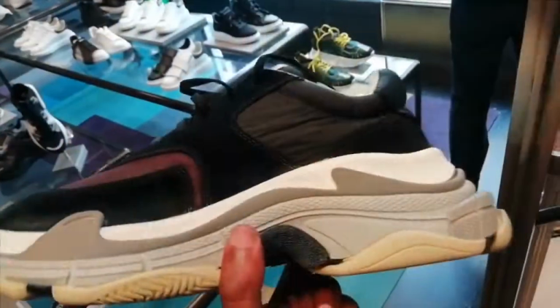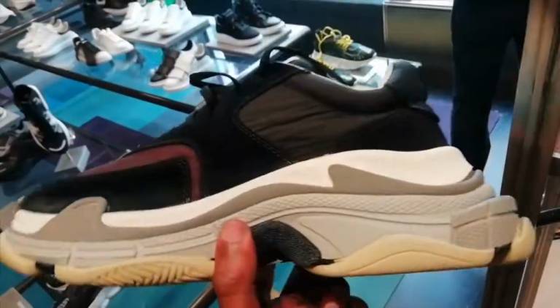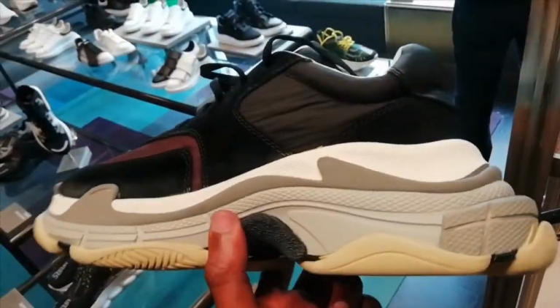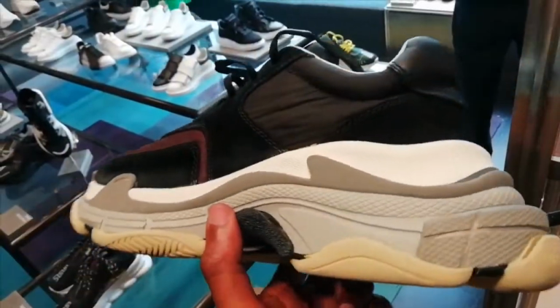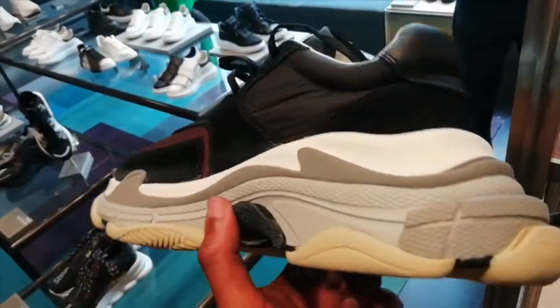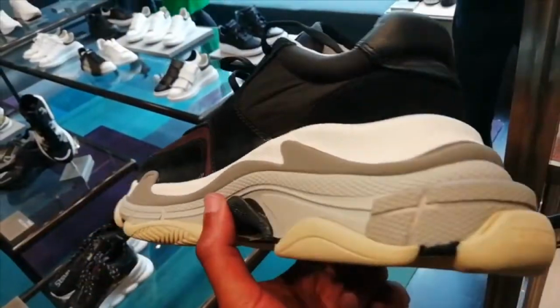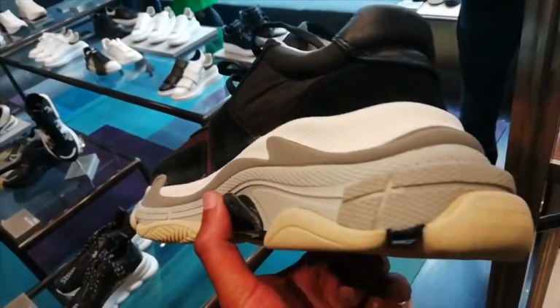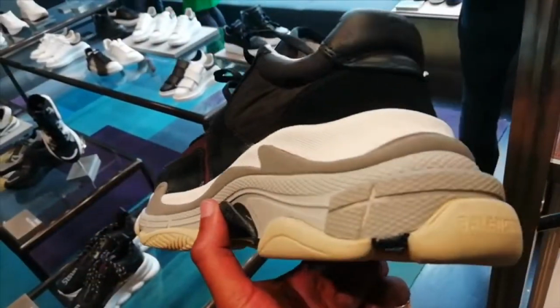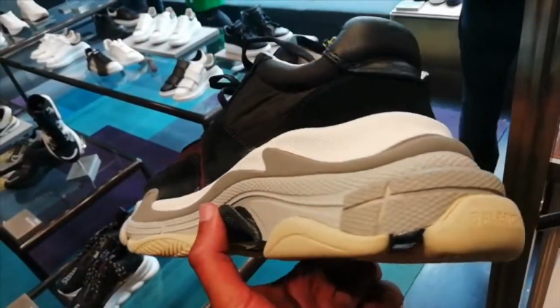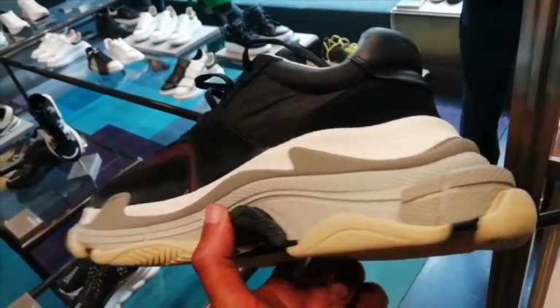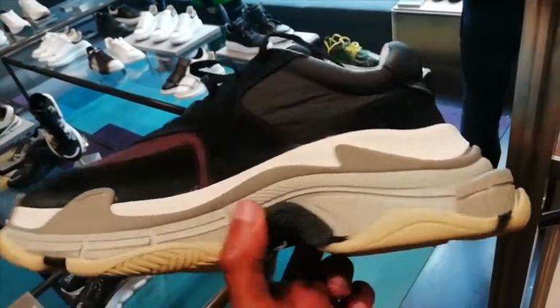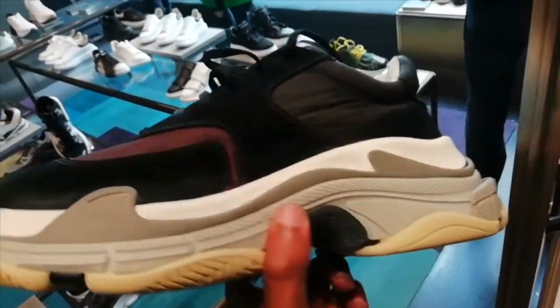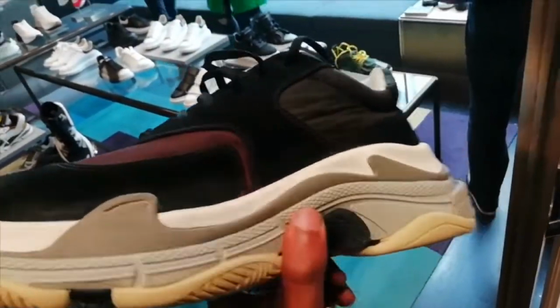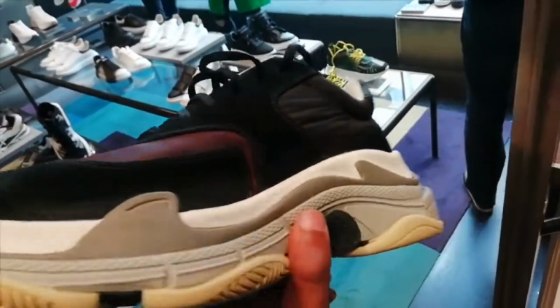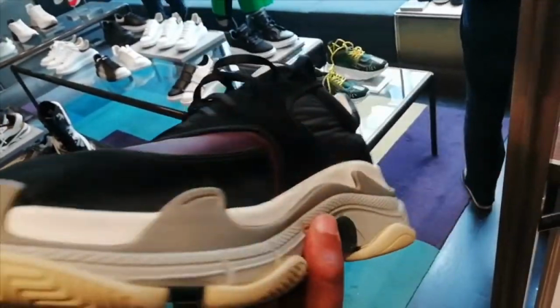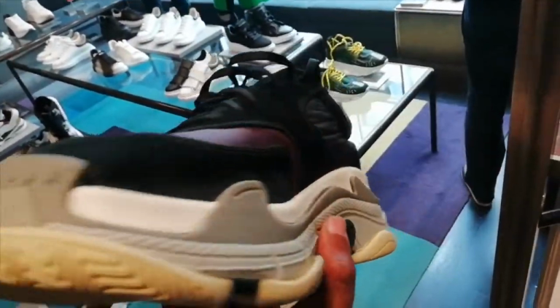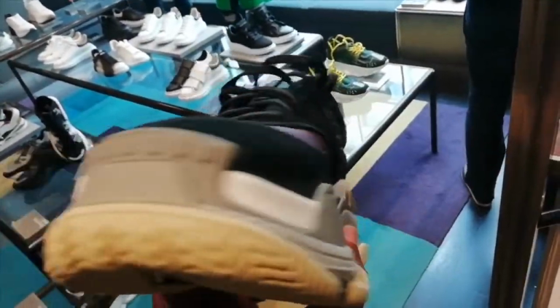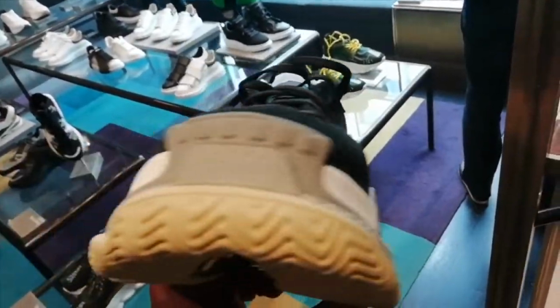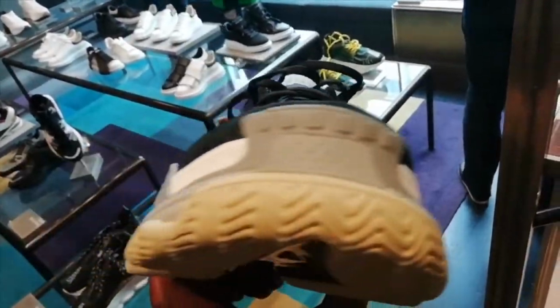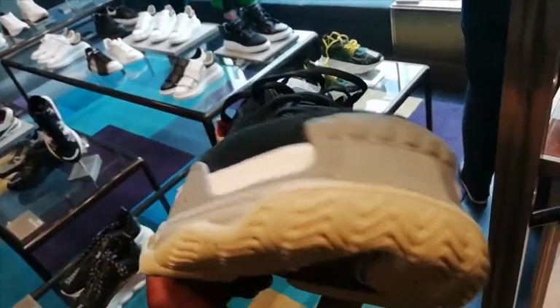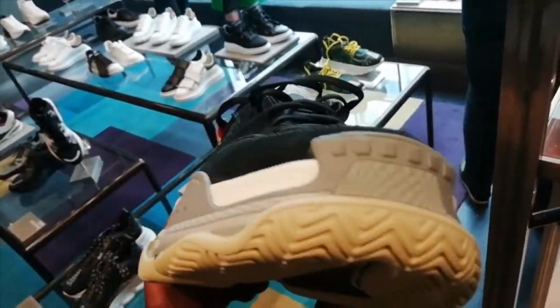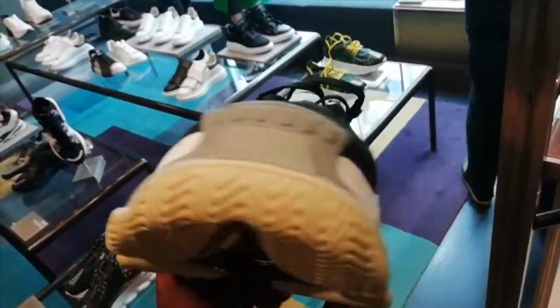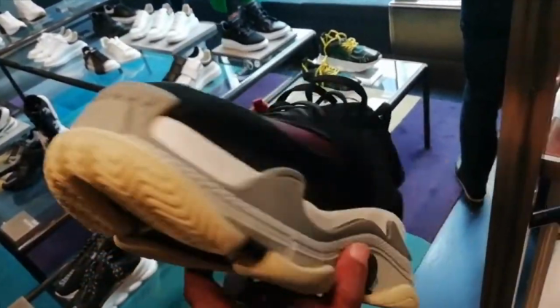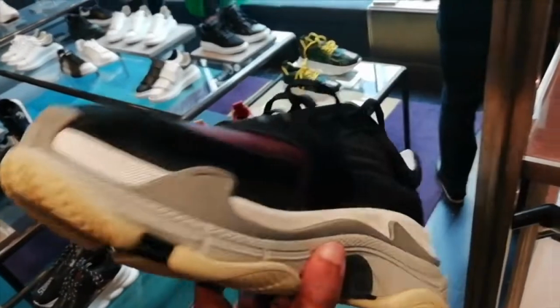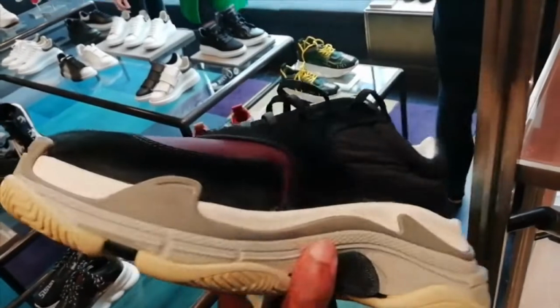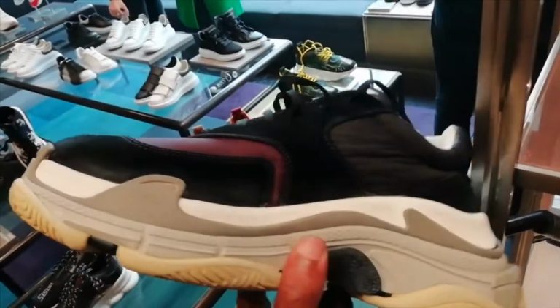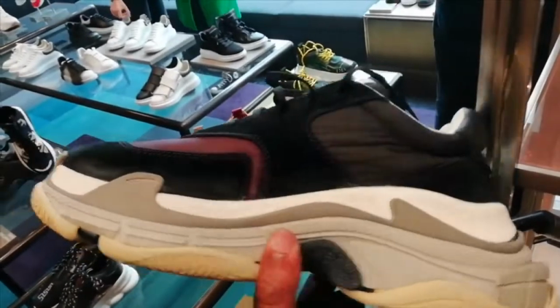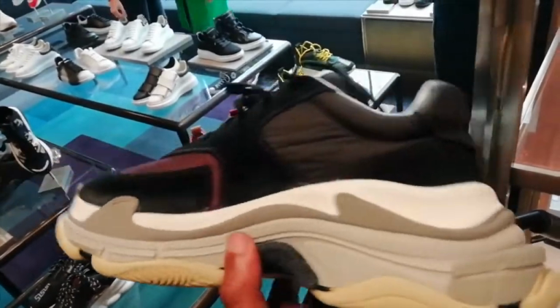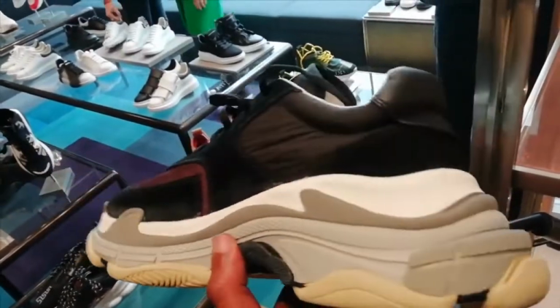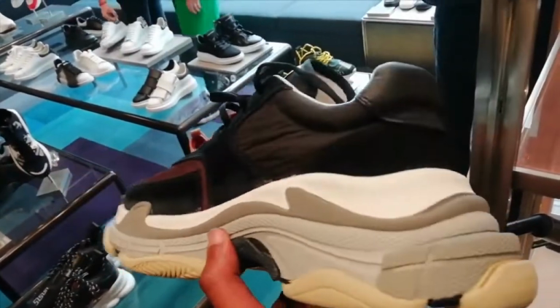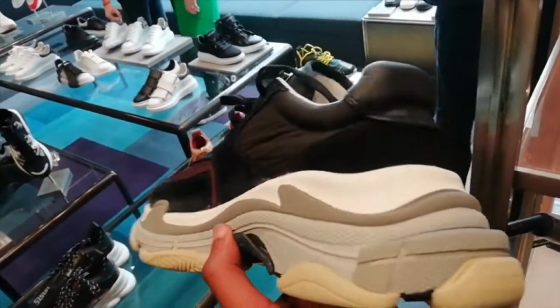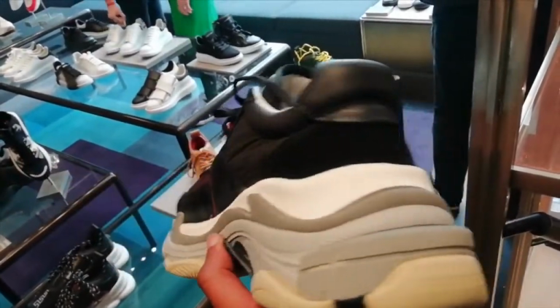If you're a short dude, you could go from 5 foot 1 to 6 foot tall in these.